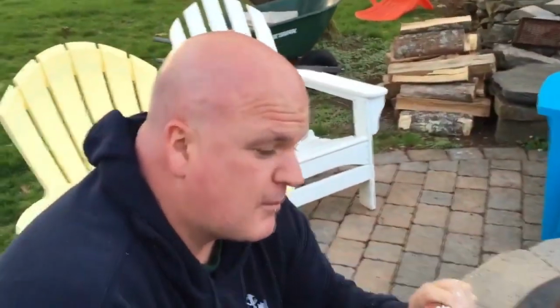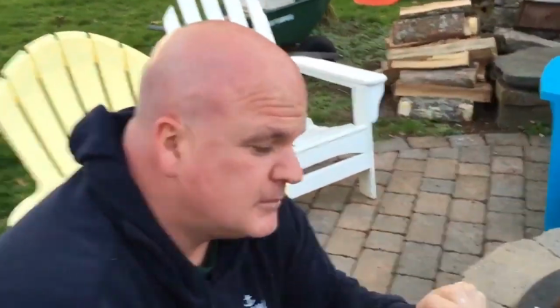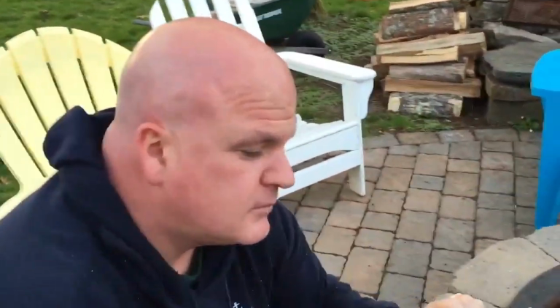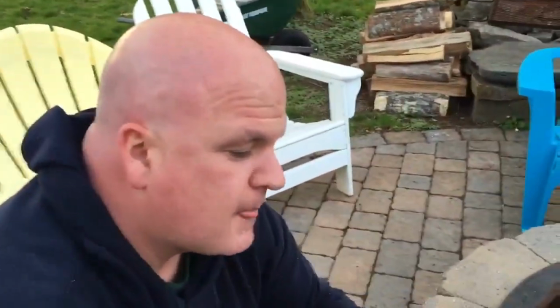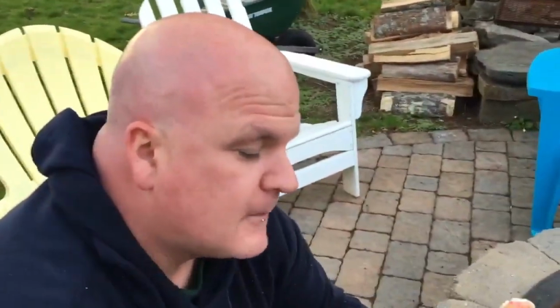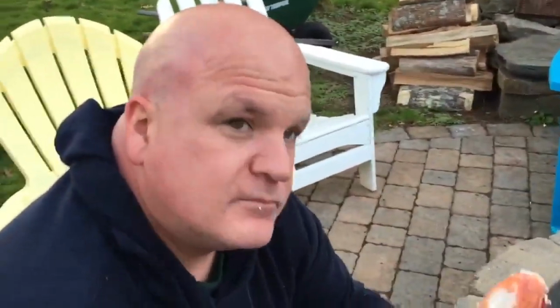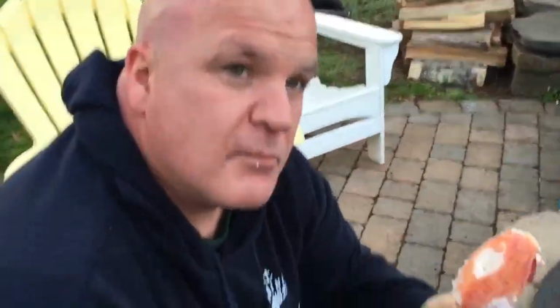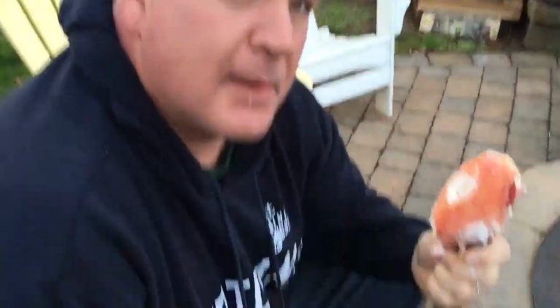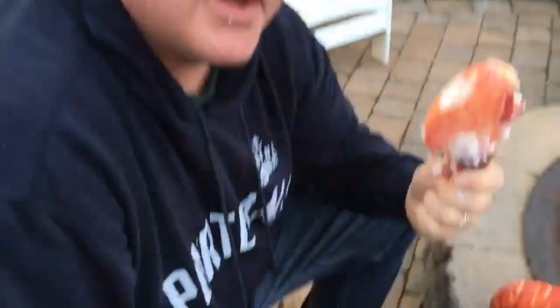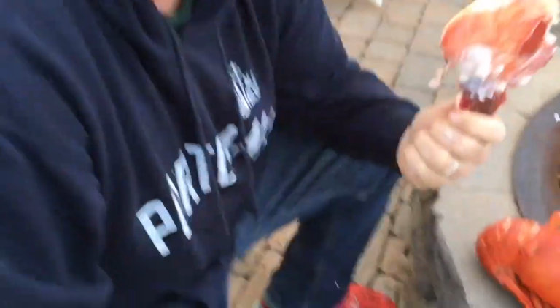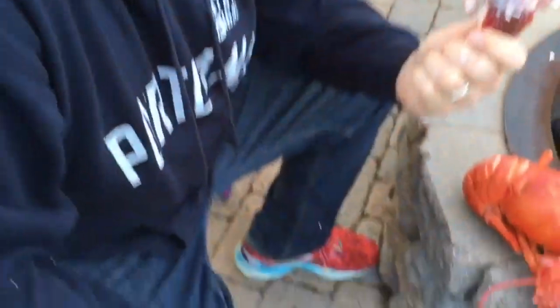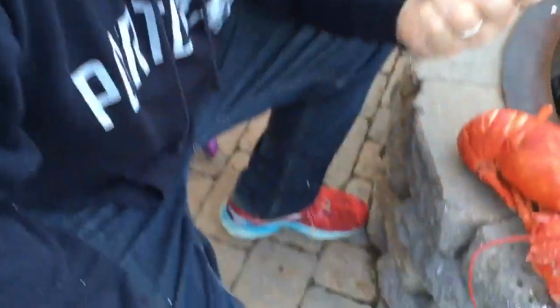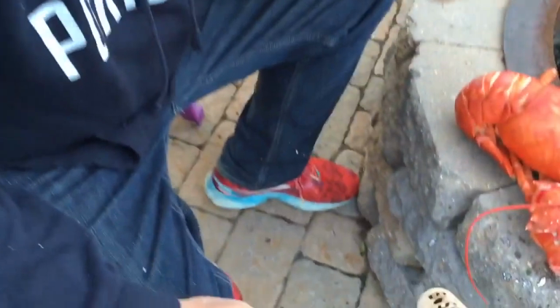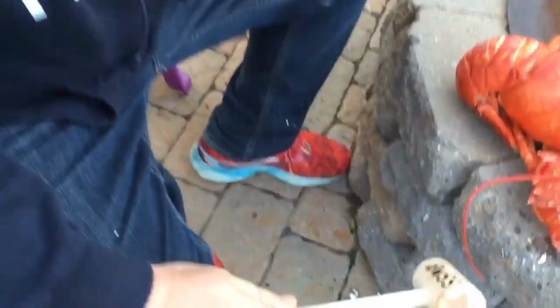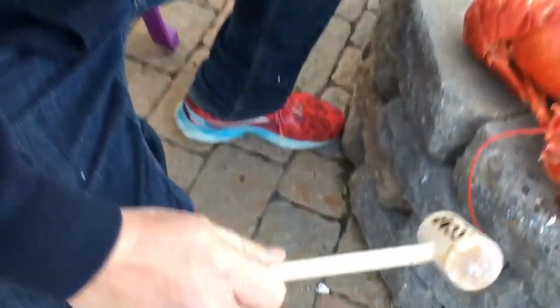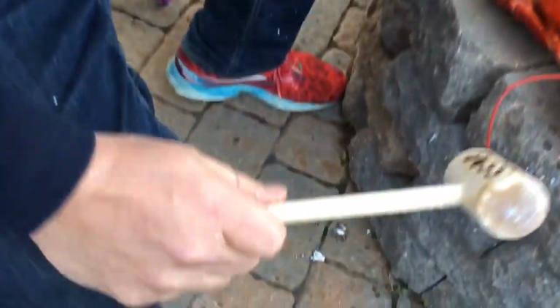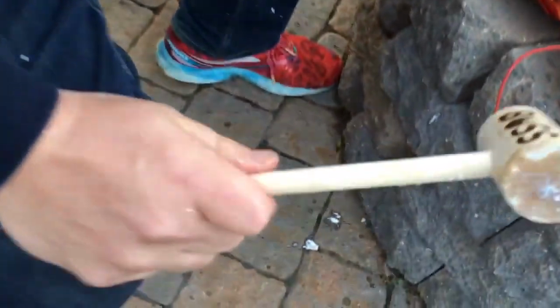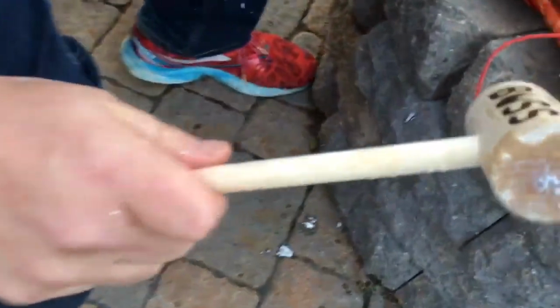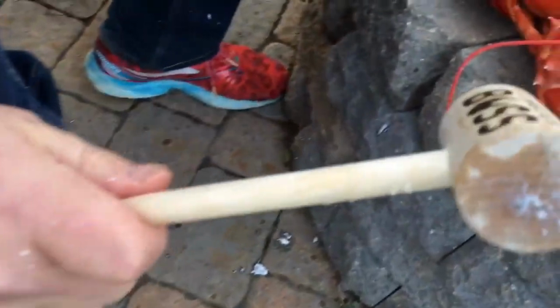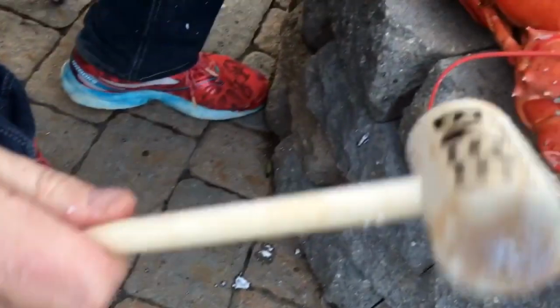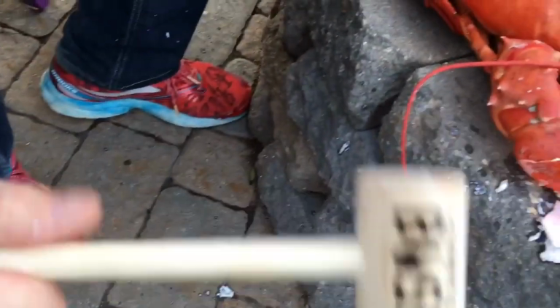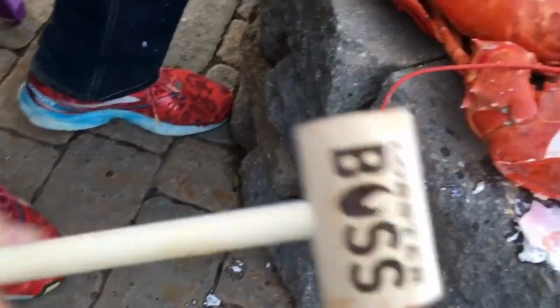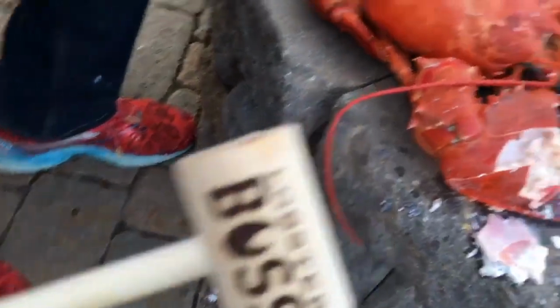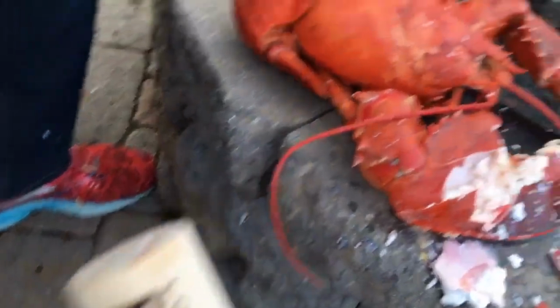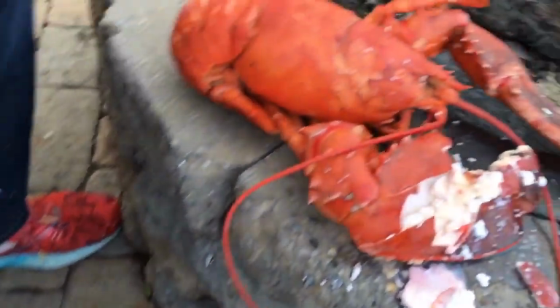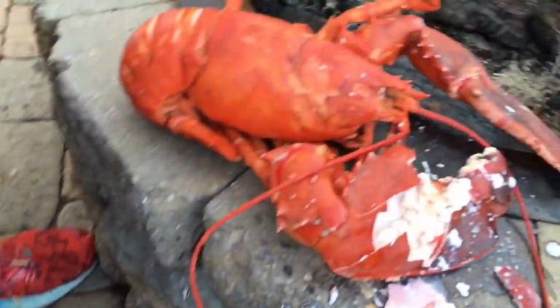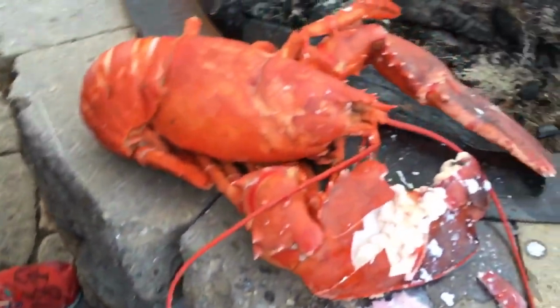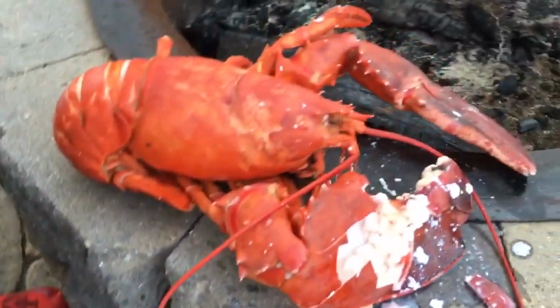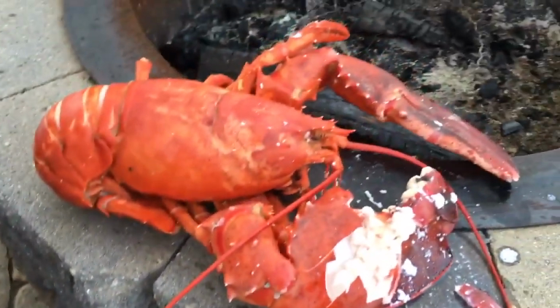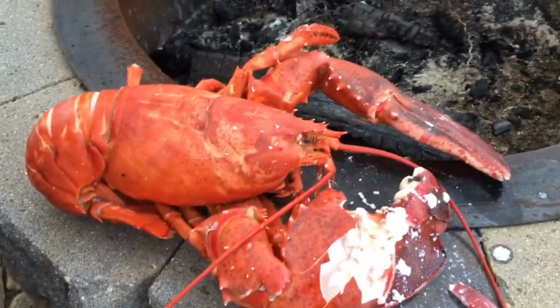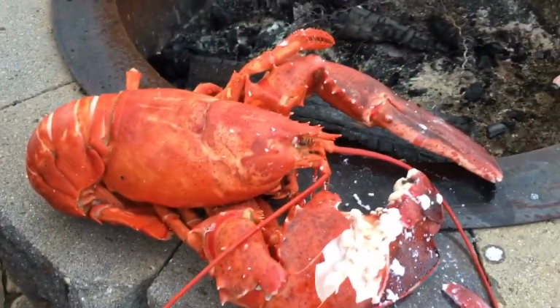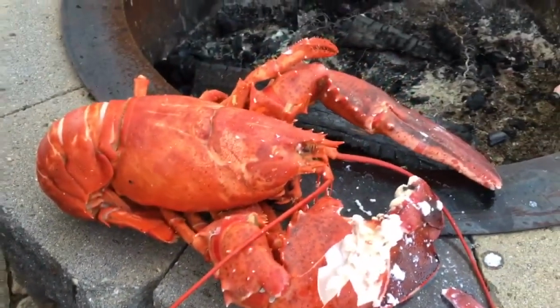Bada bing! Nine whacks — only a boss can do it.